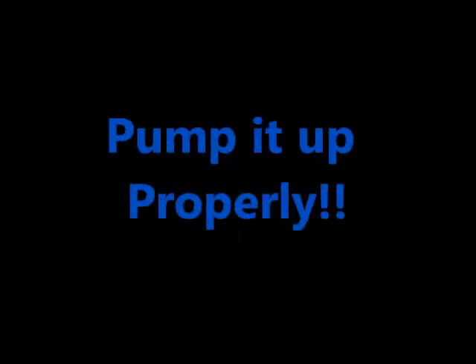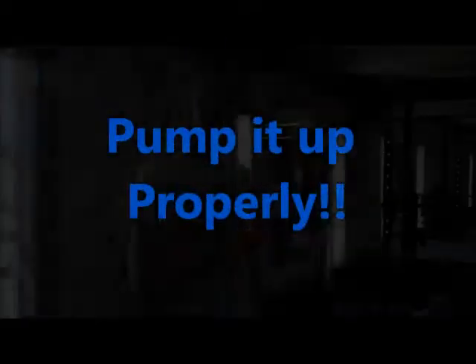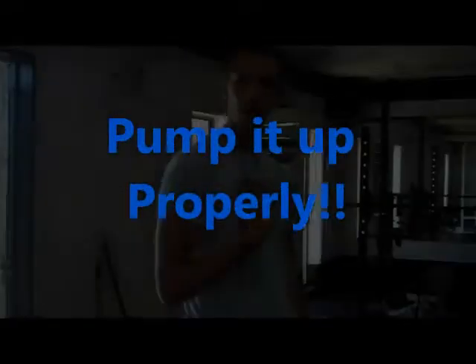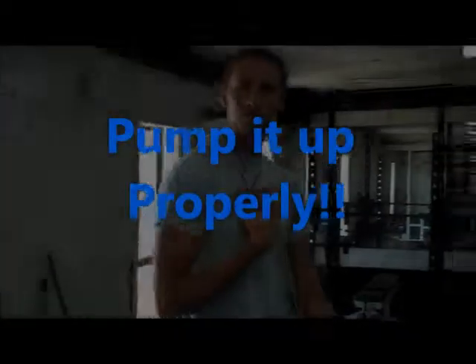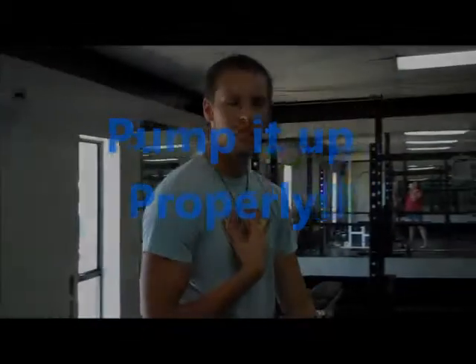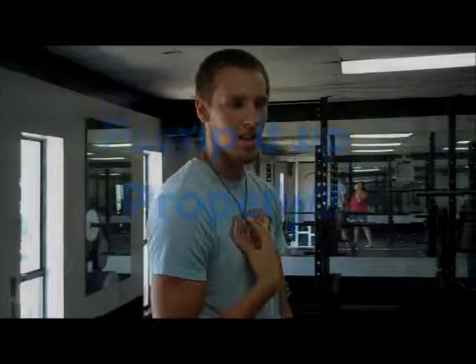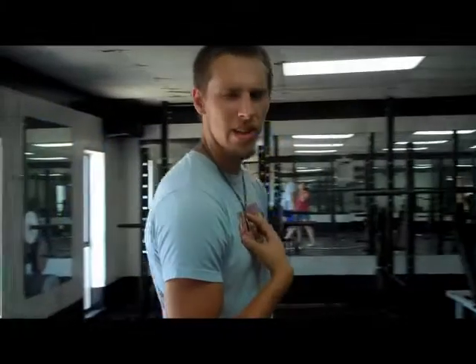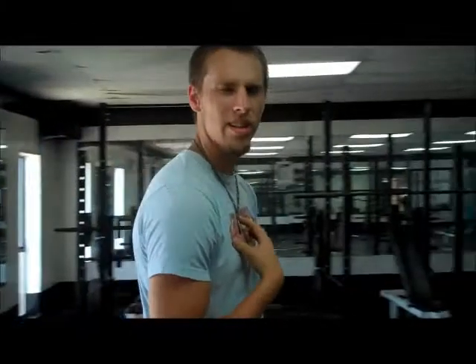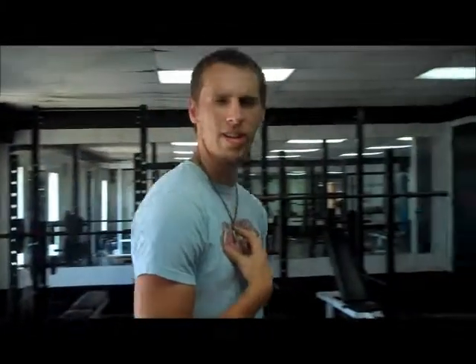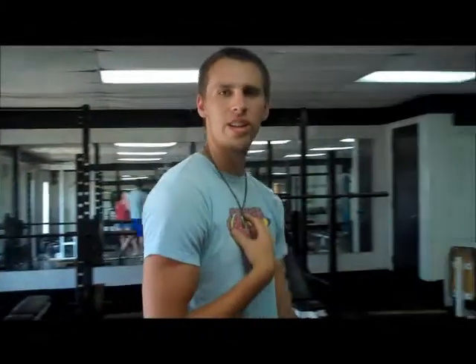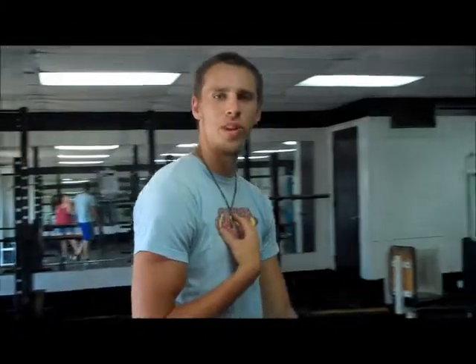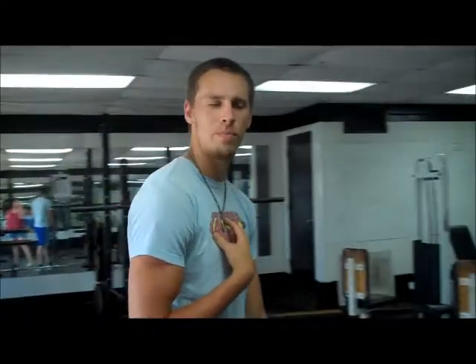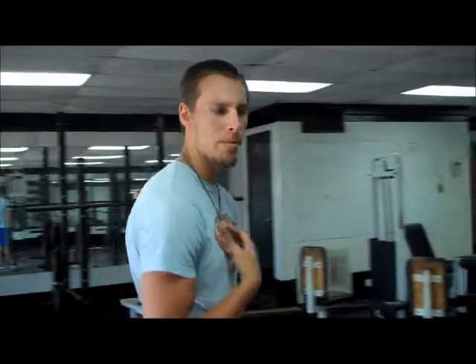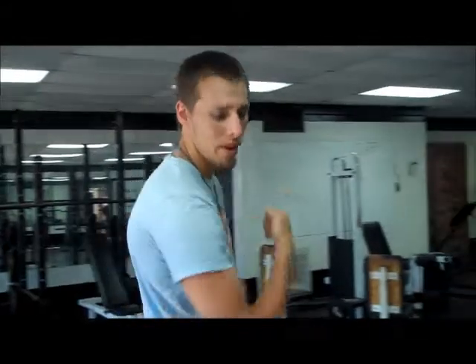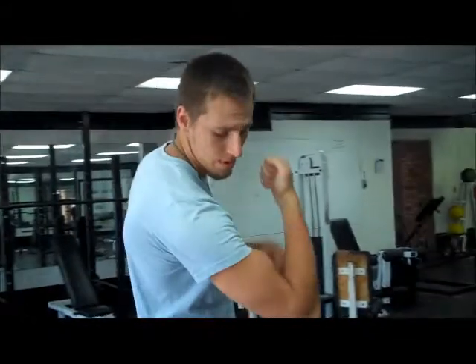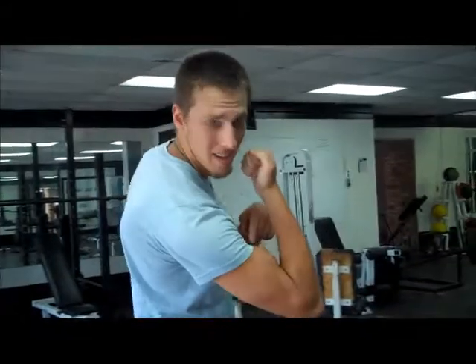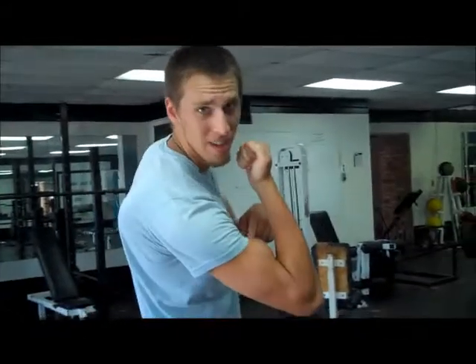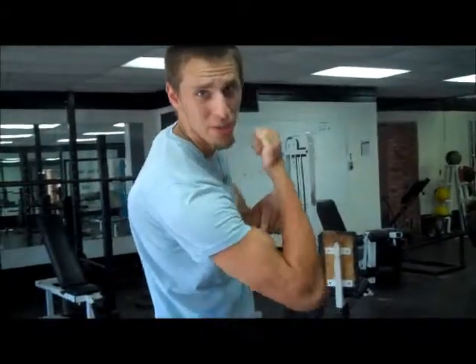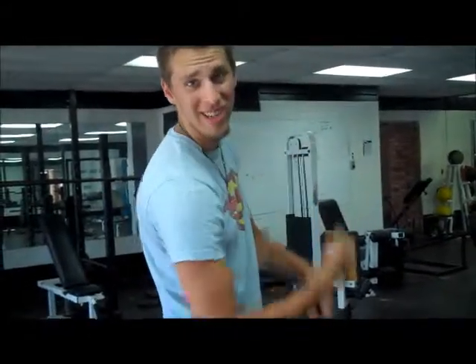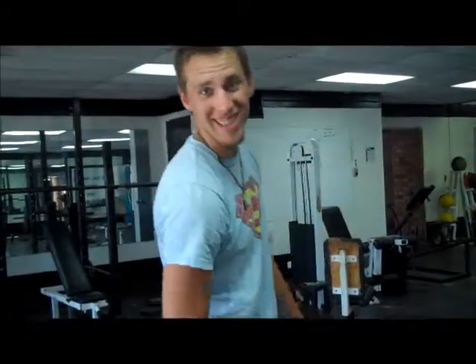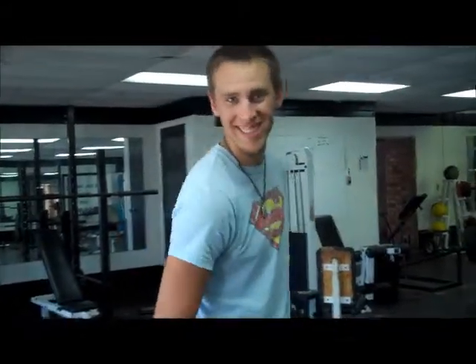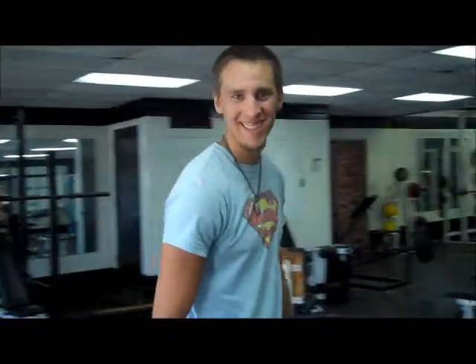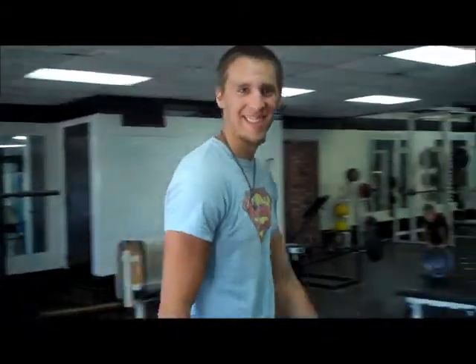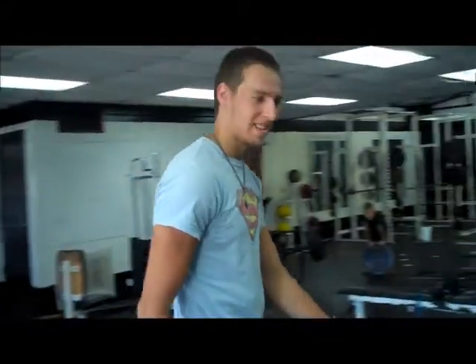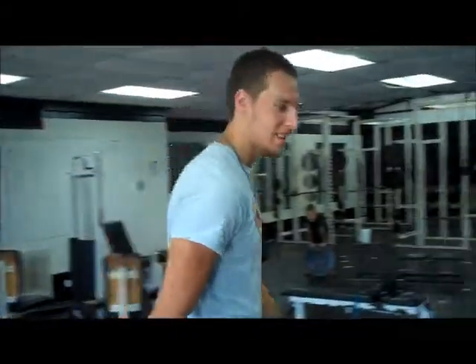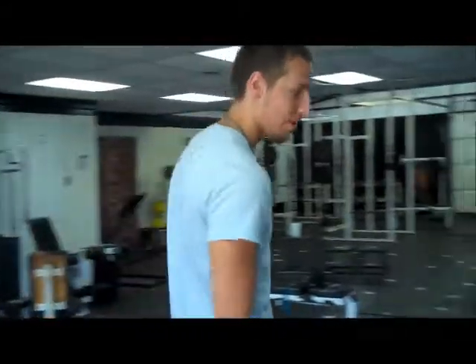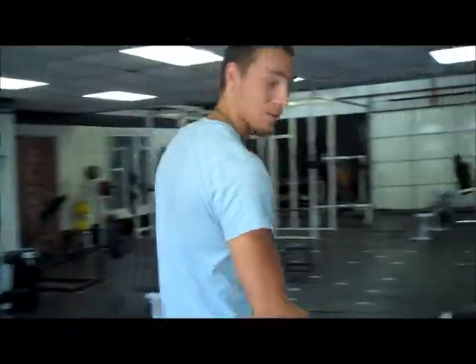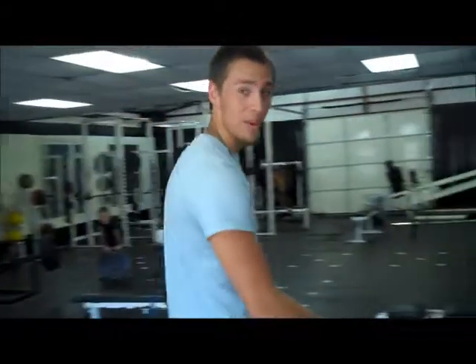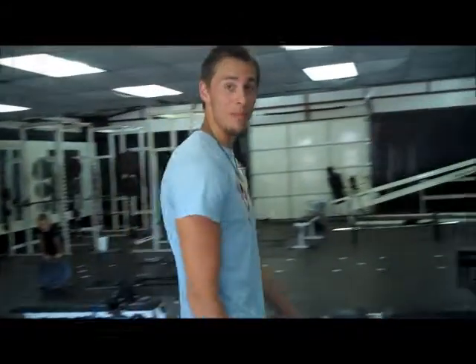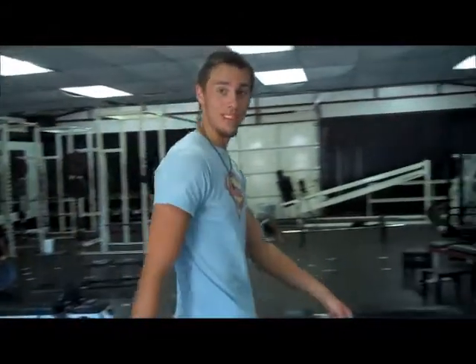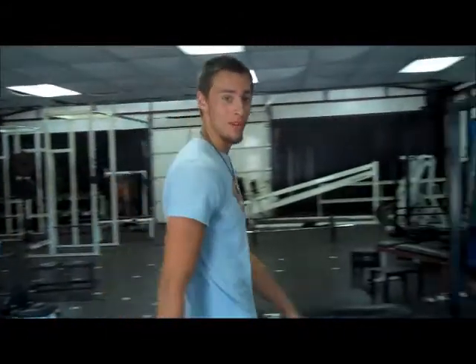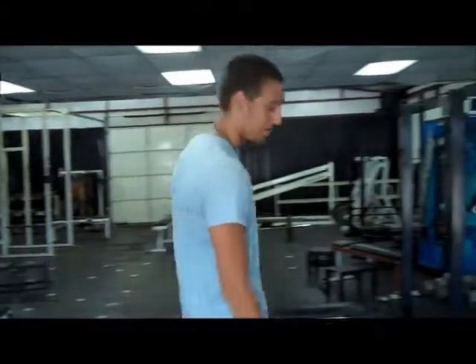I'm Joshua Benson and I'm here to teach you how to pump it up correctly. First, we'll start with the bicep curls.